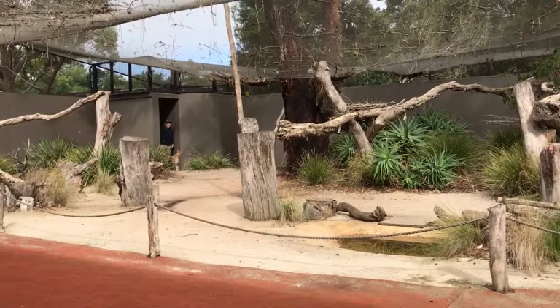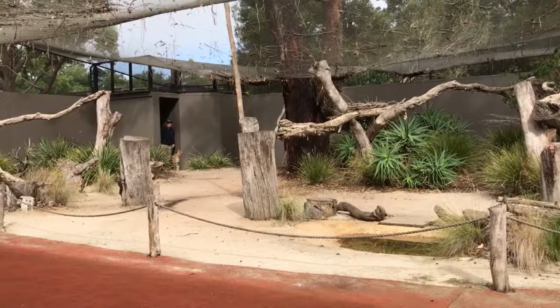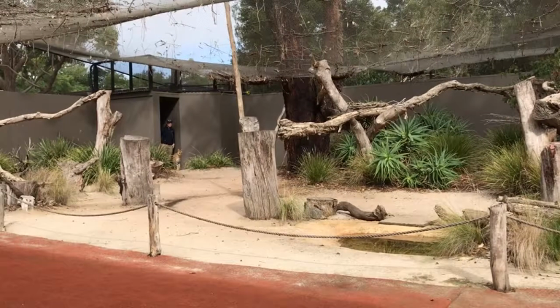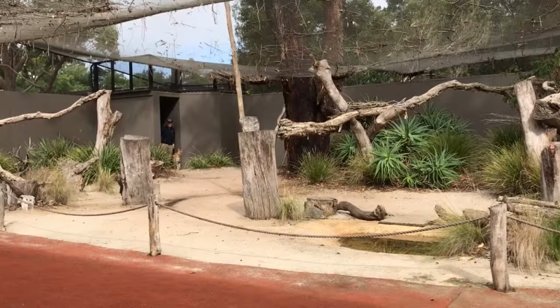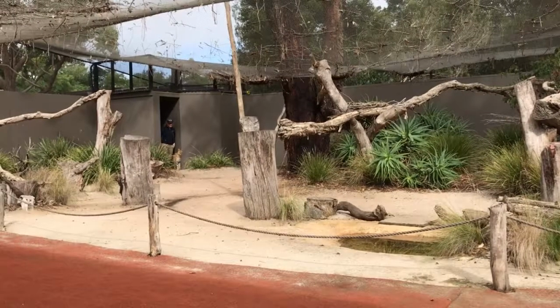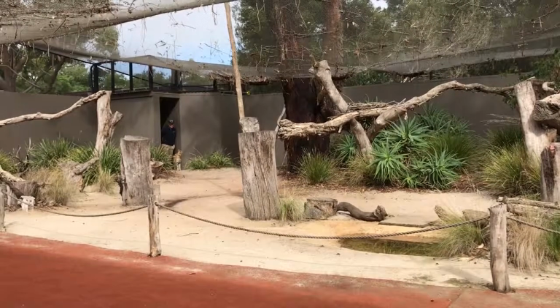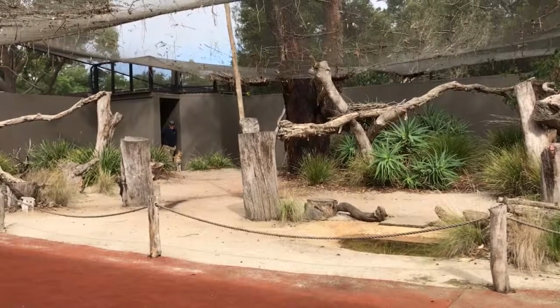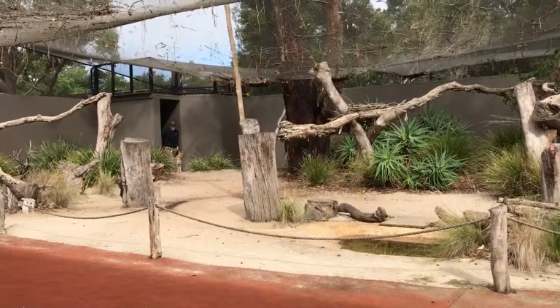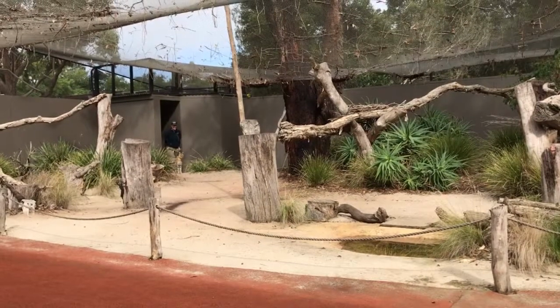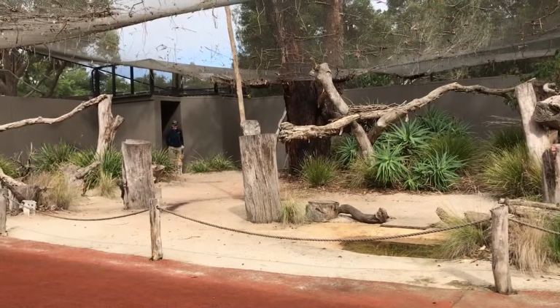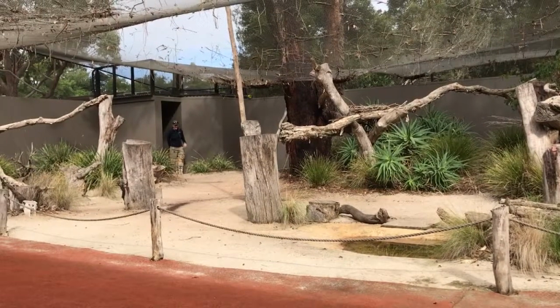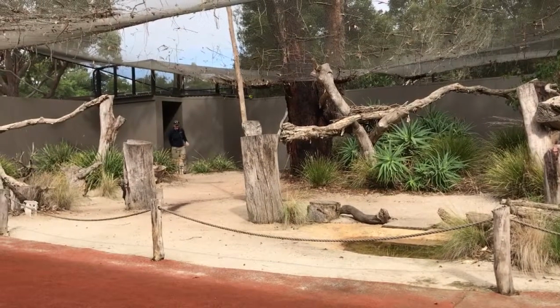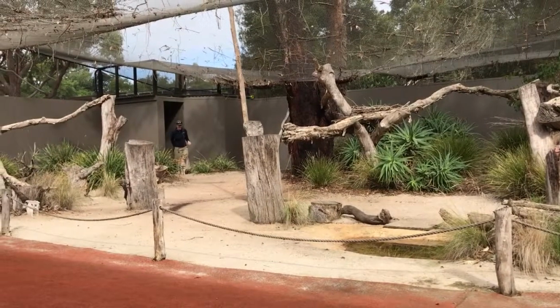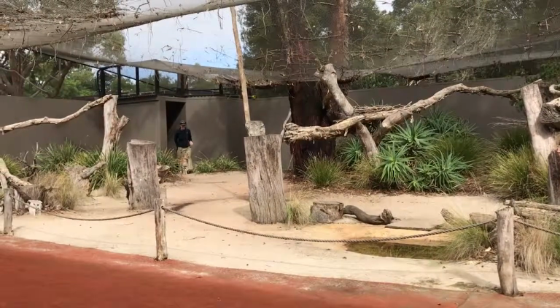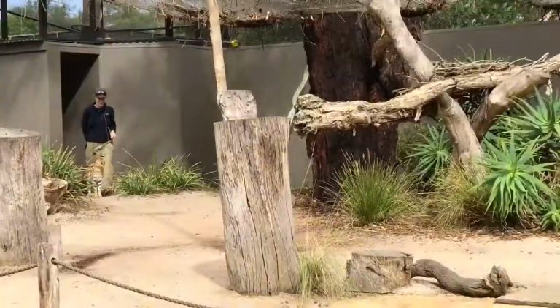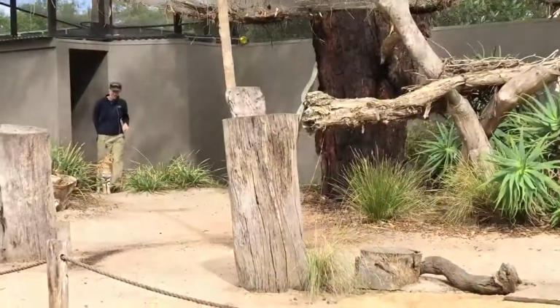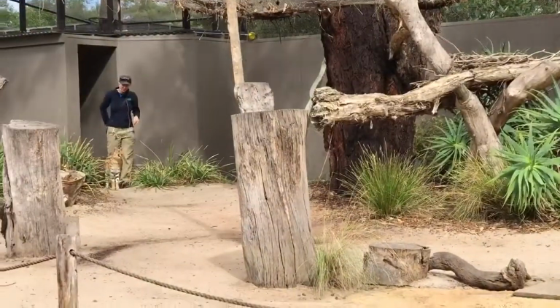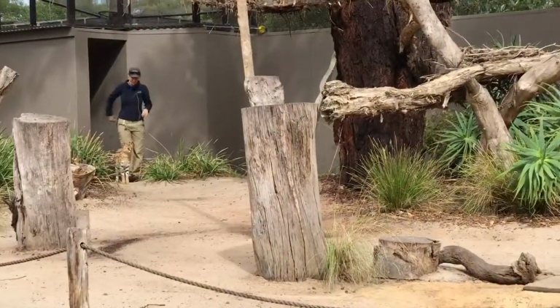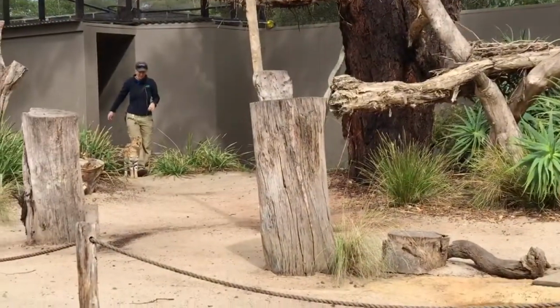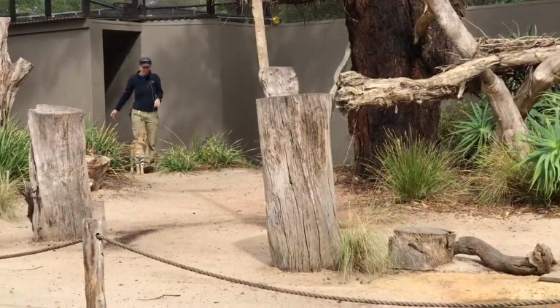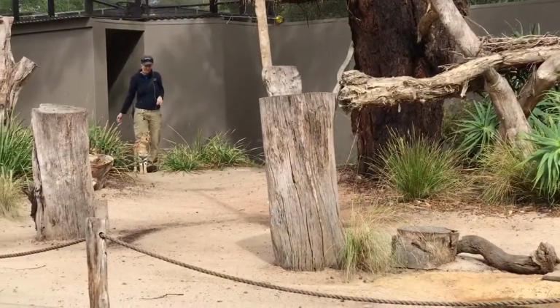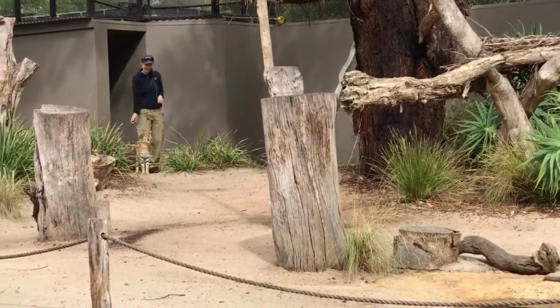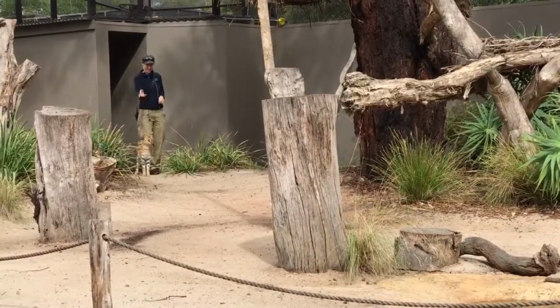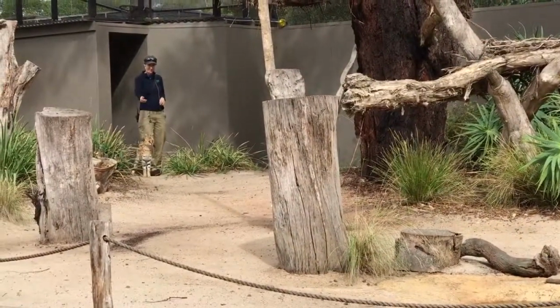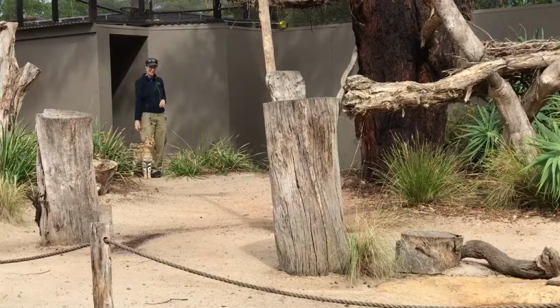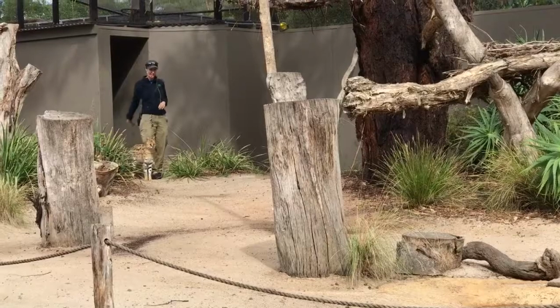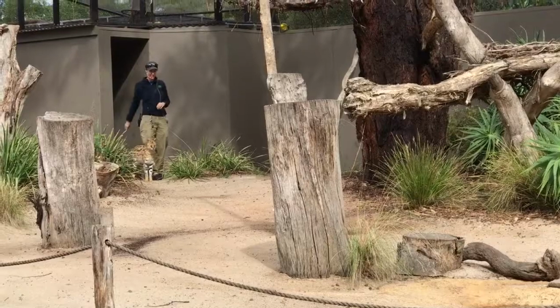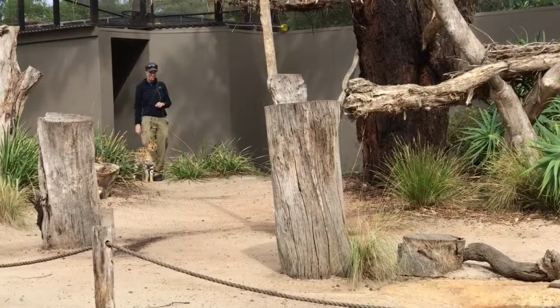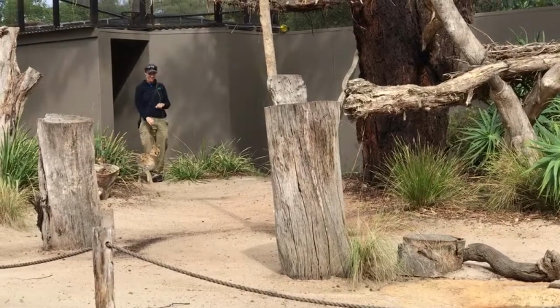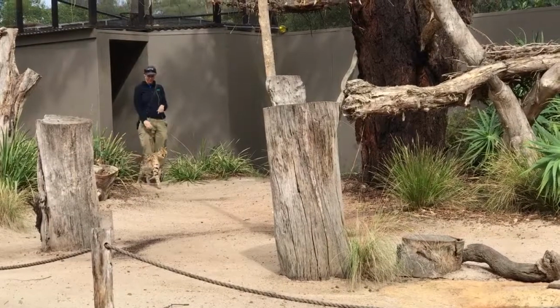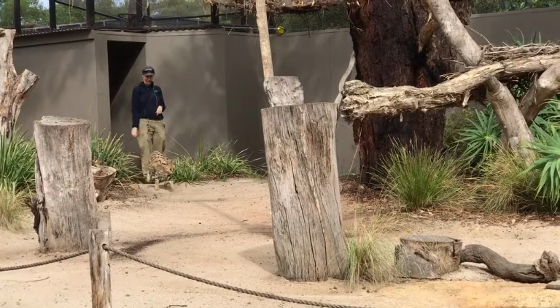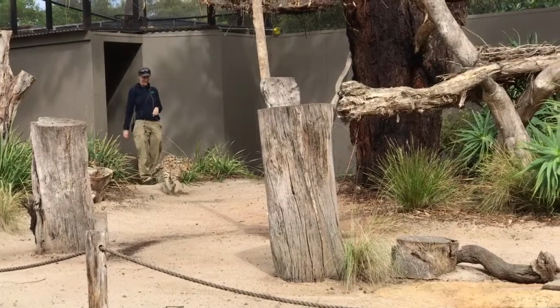Good morning everybody. How are you going? My name is Jill. I'm the very lucky keeper that gets to look after these beautiful cats.